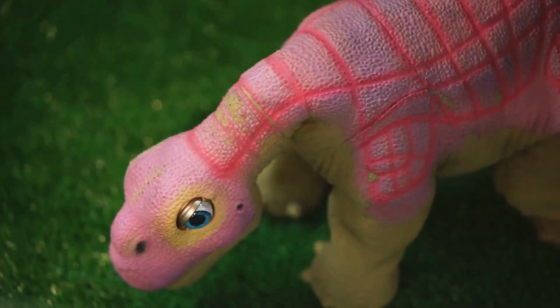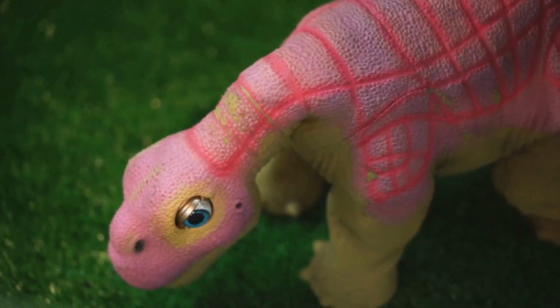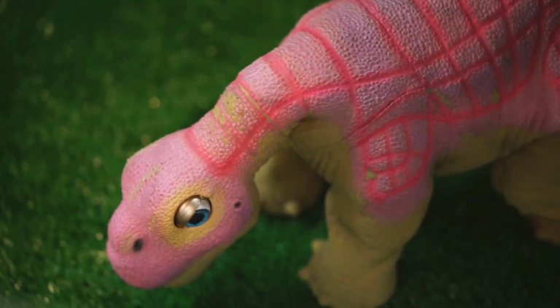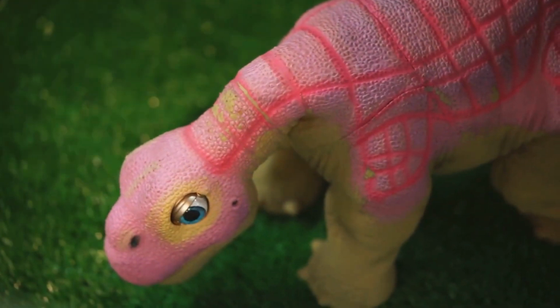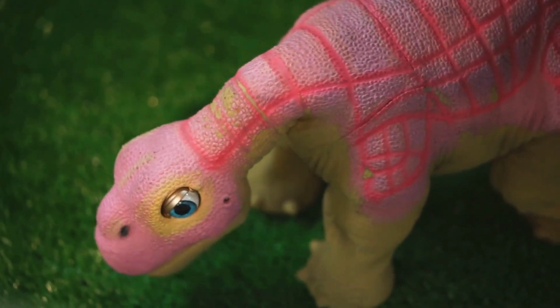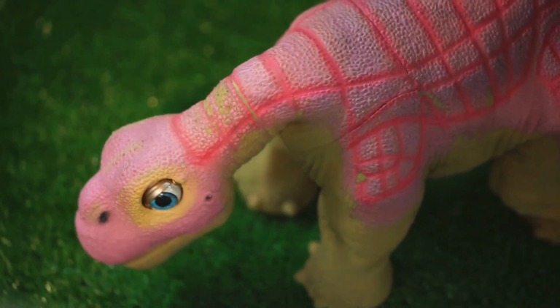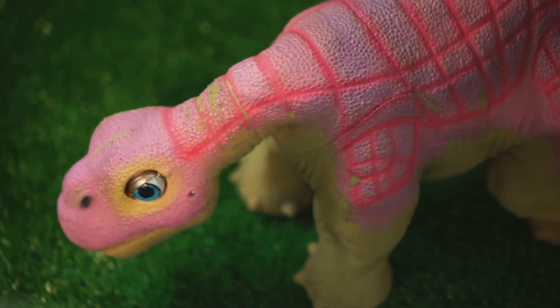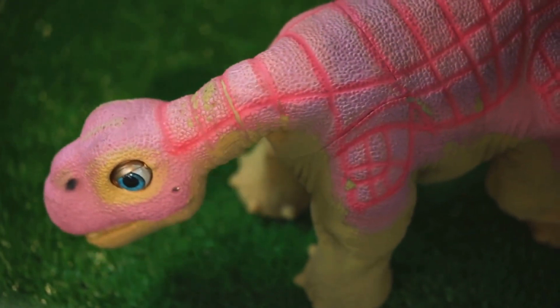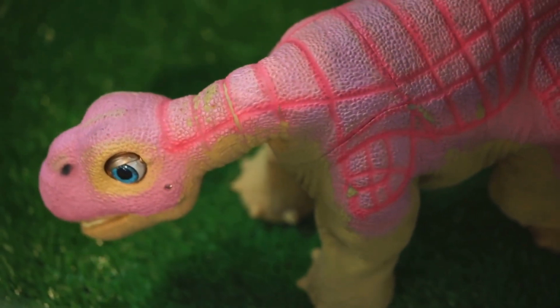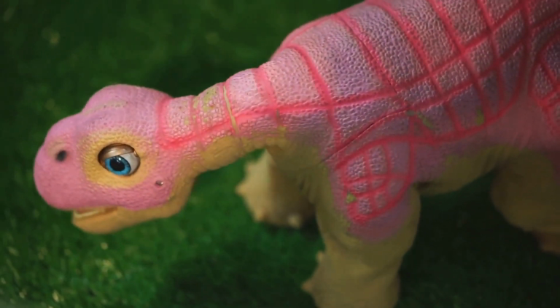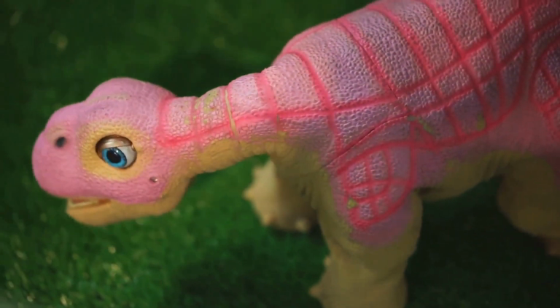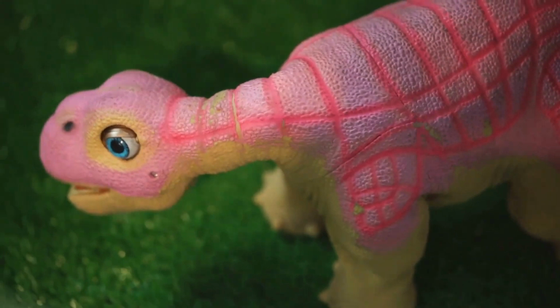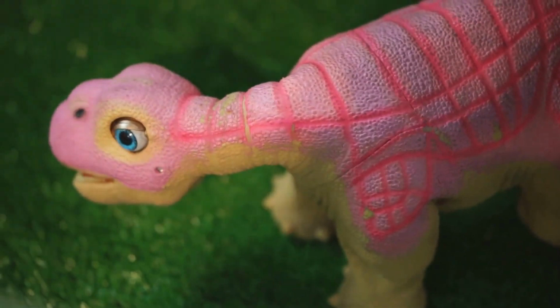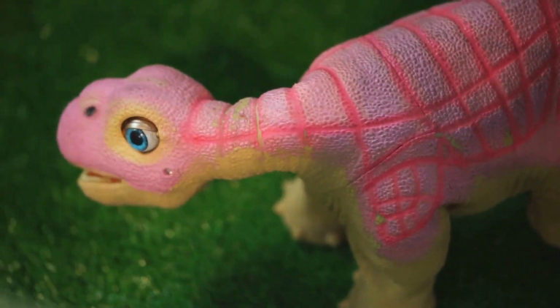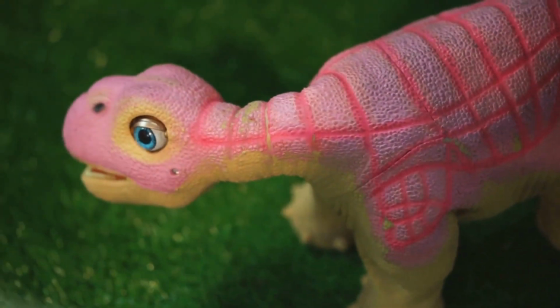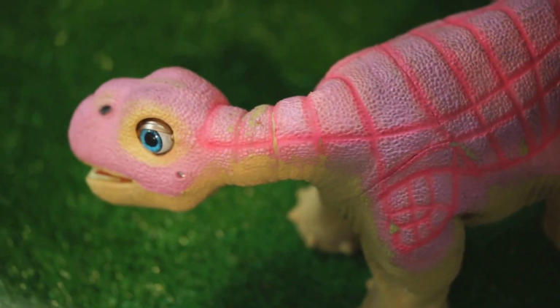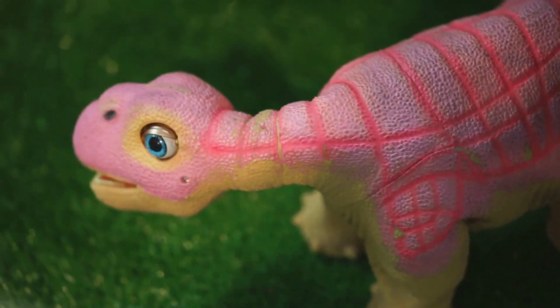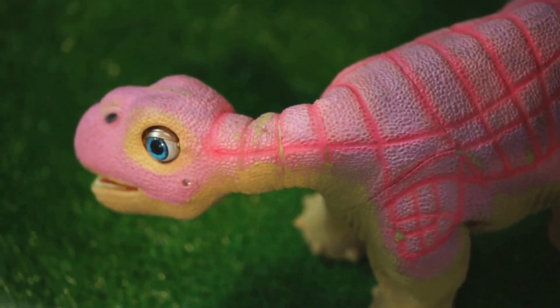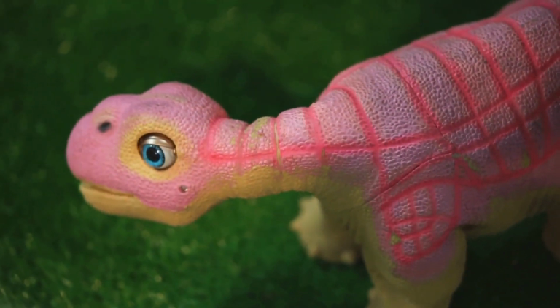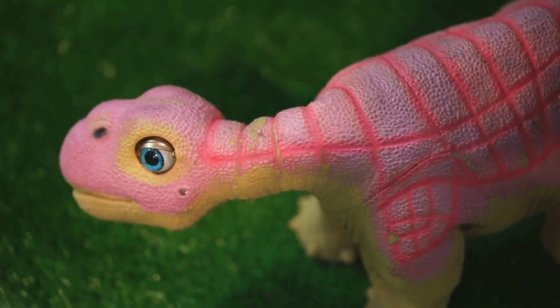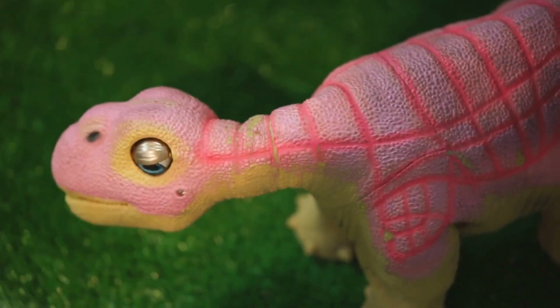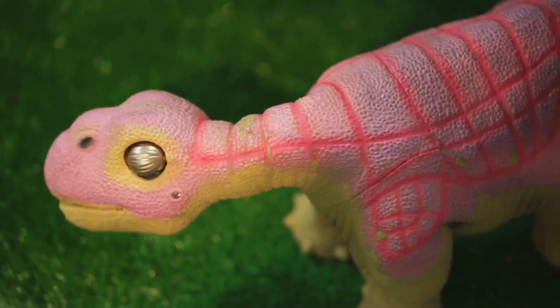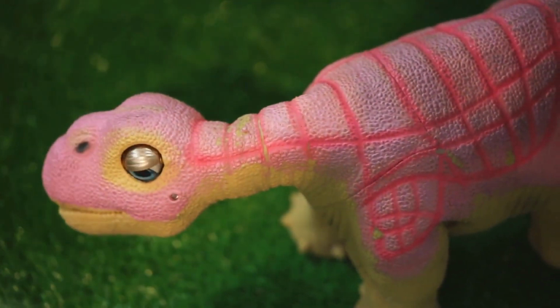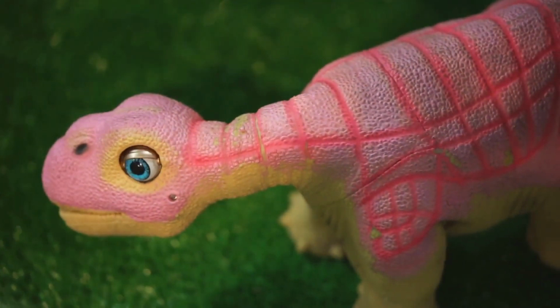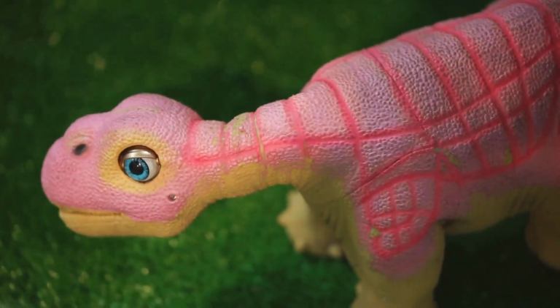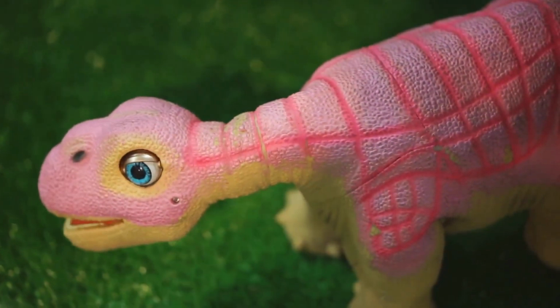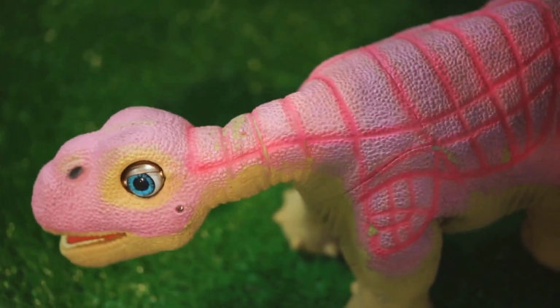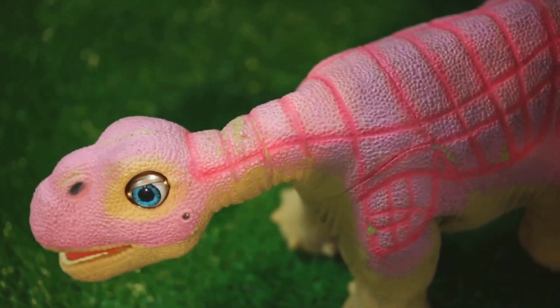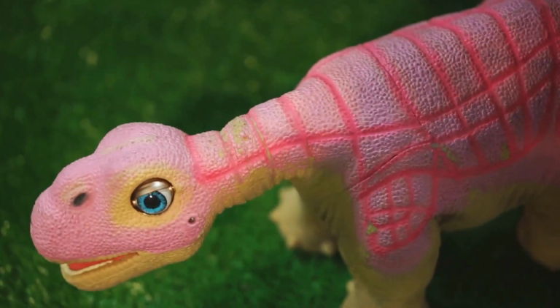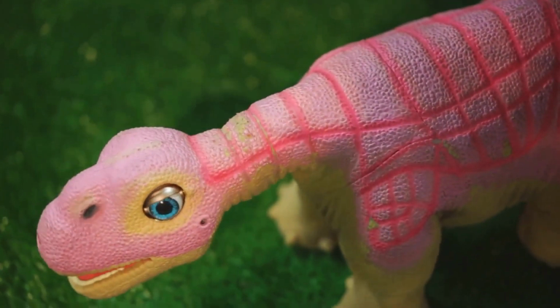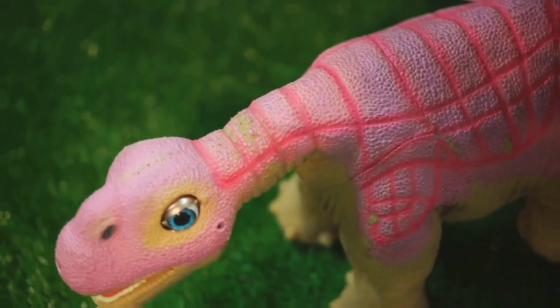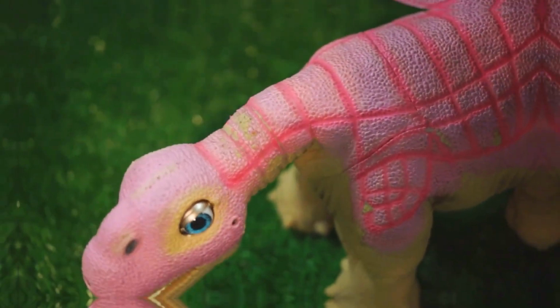From the early tin toys of the 60s to the sophisticated figures of today, Godzilla toys have evolved, much like the creature itself.